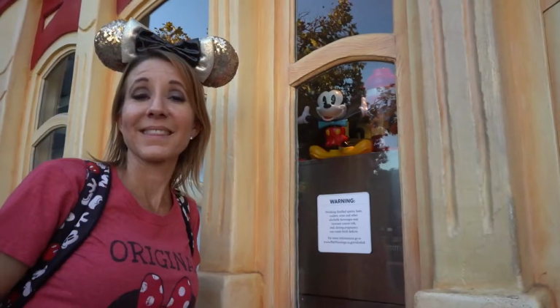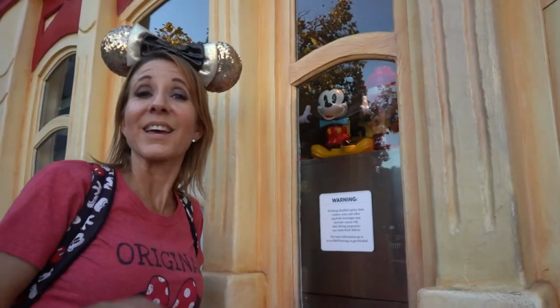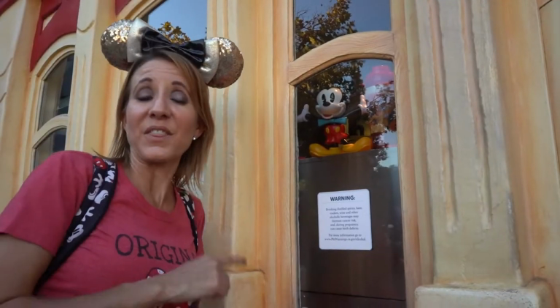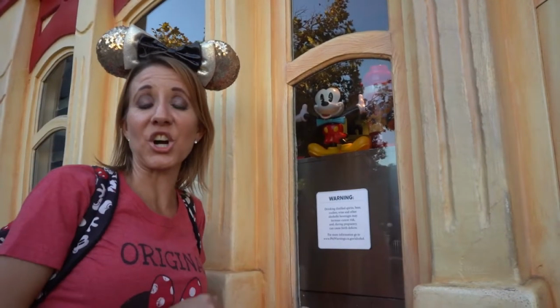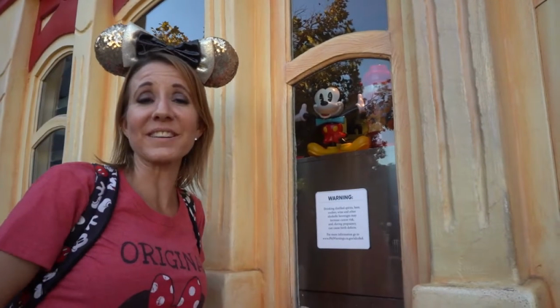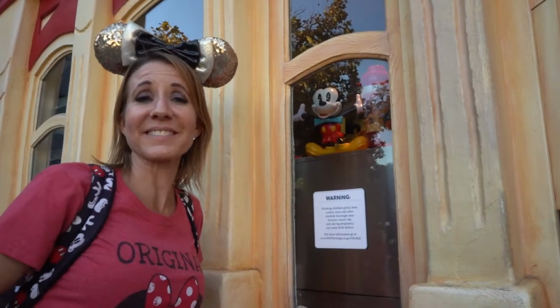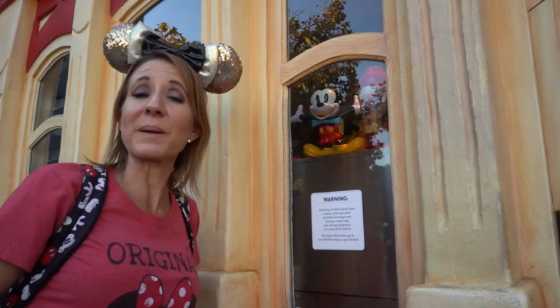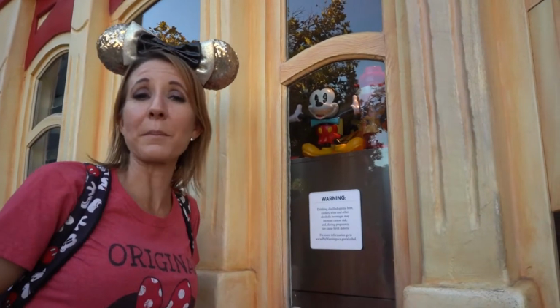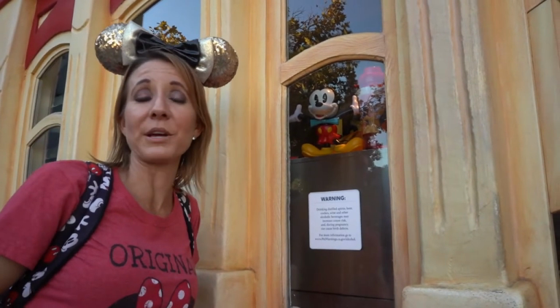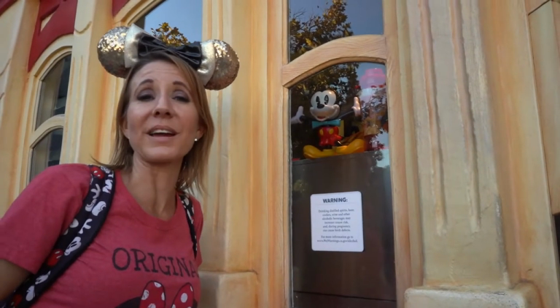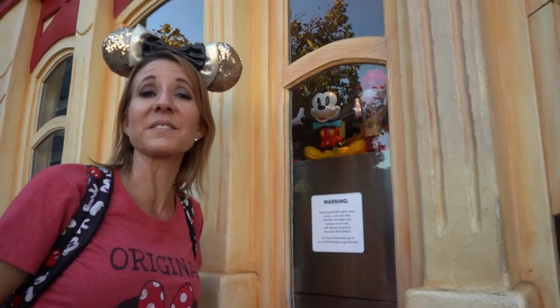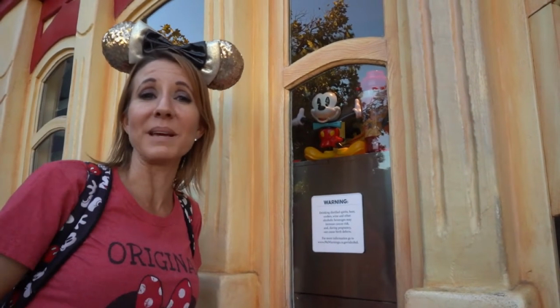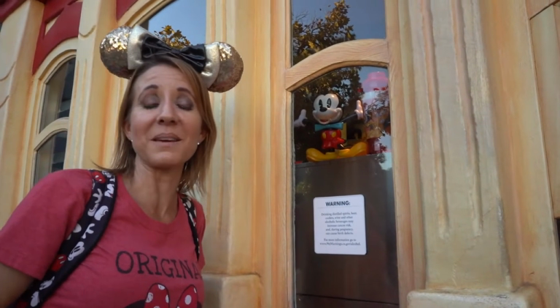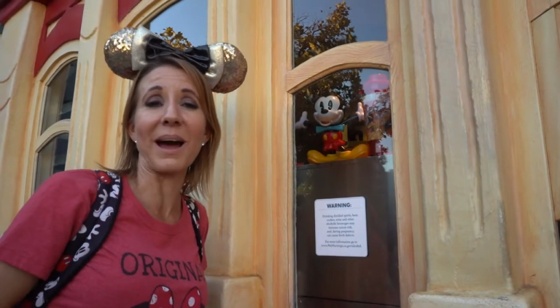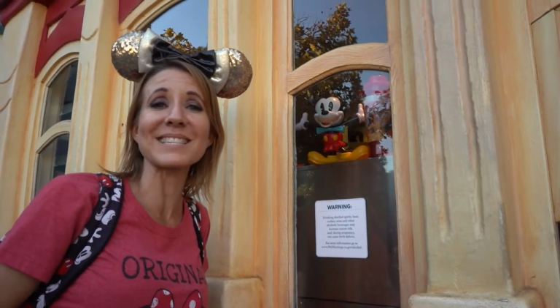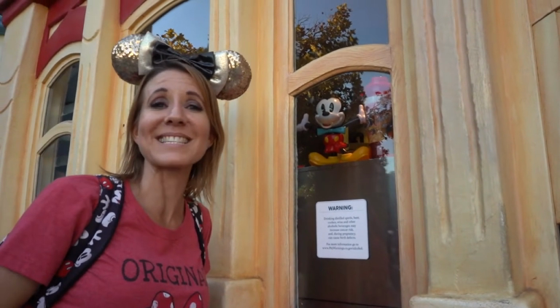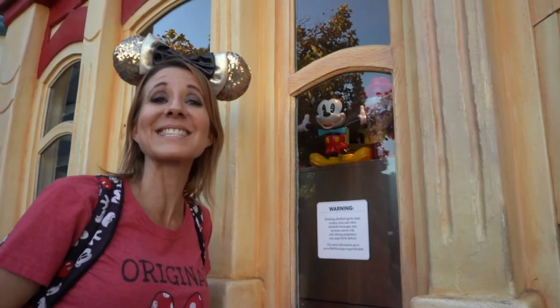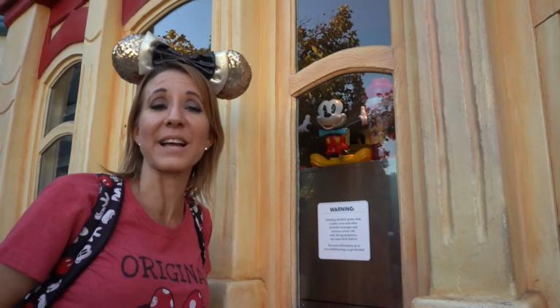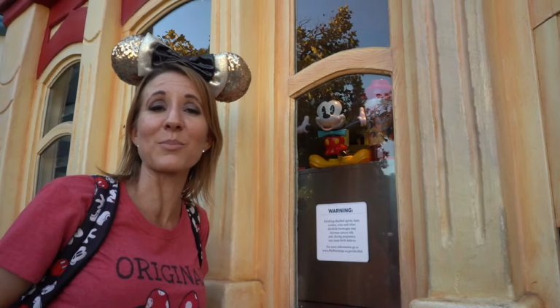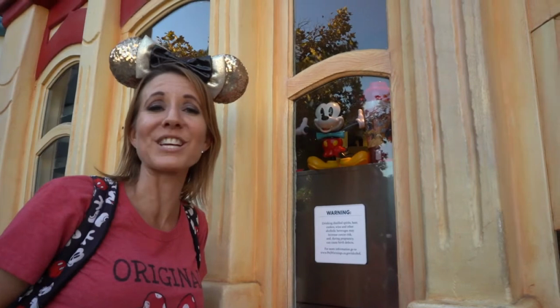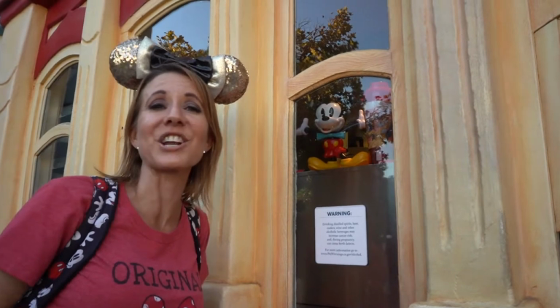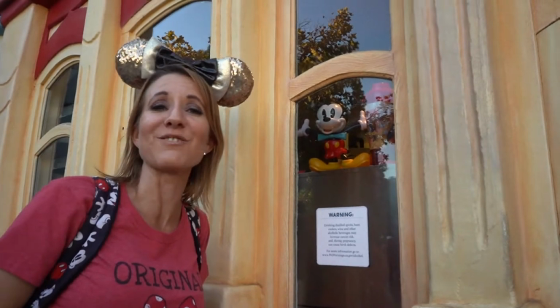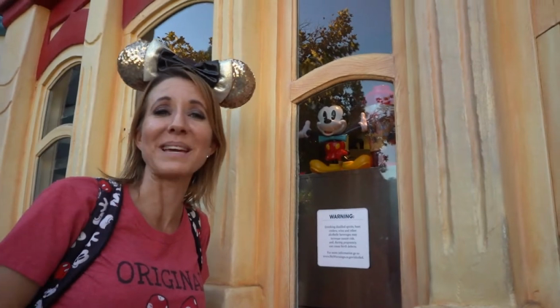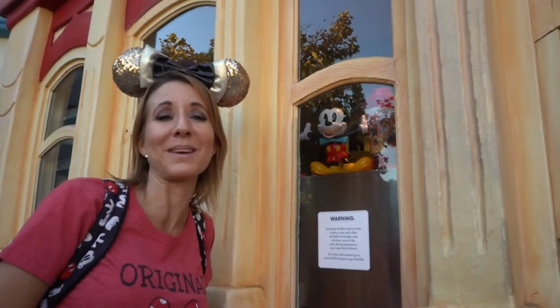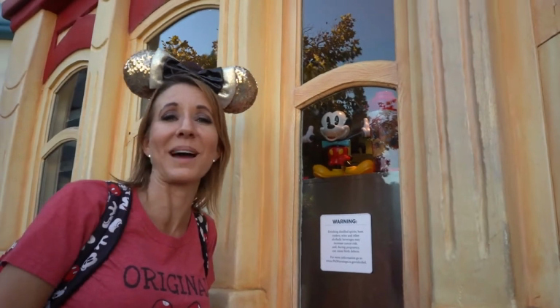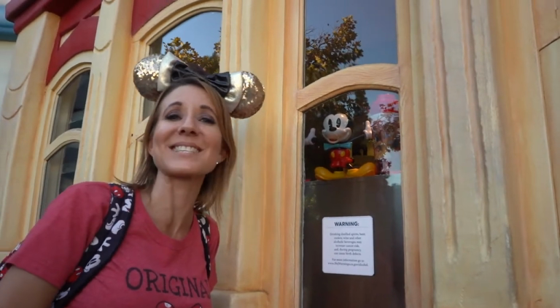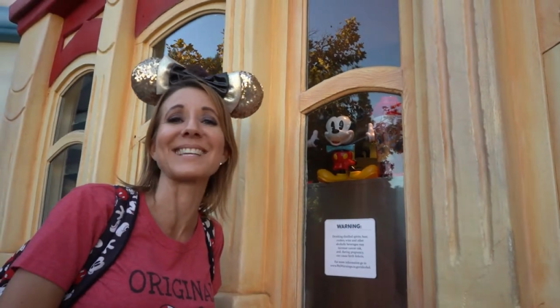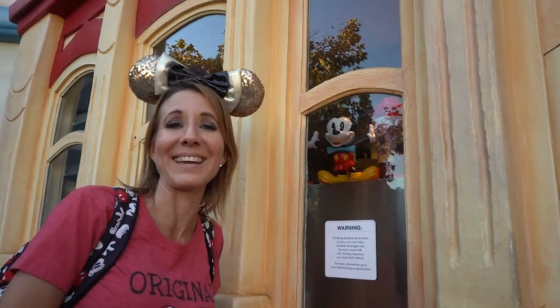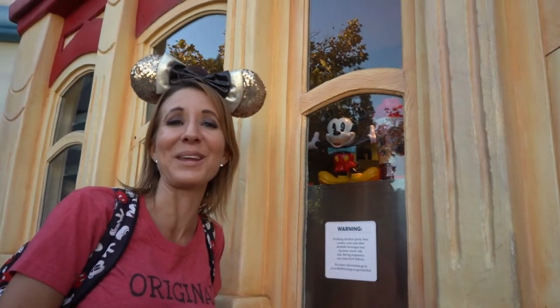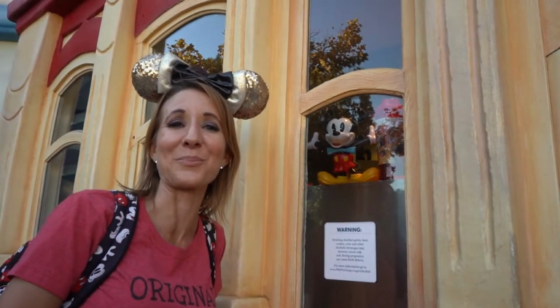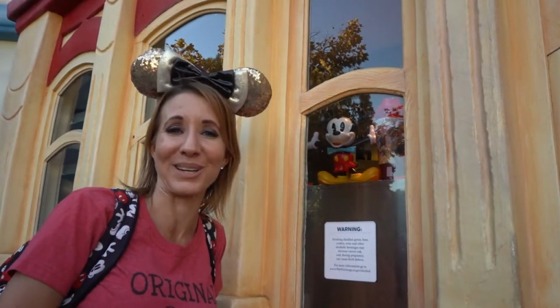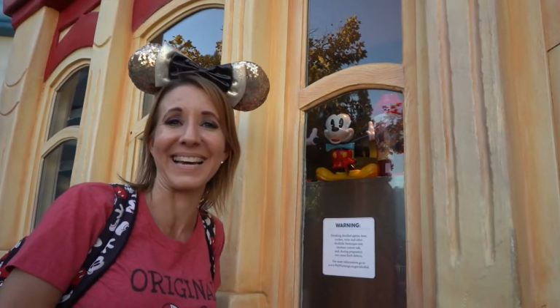The current souvenir cup here is Mickey Mouse, in celebration of Mickey Mouse's 90th birthday.